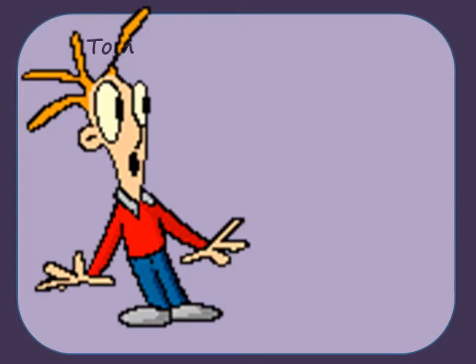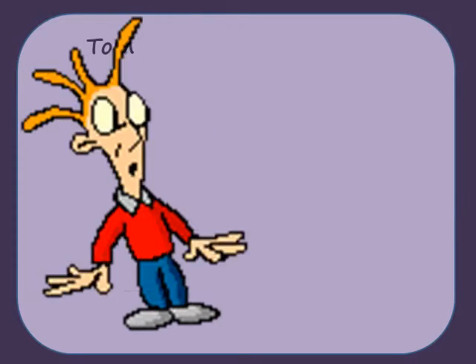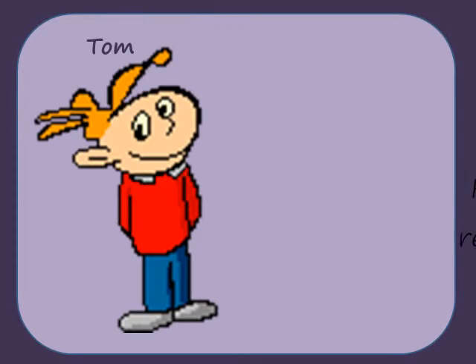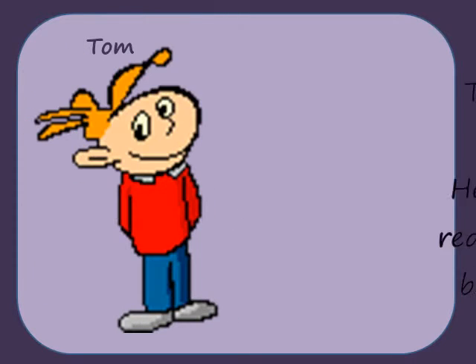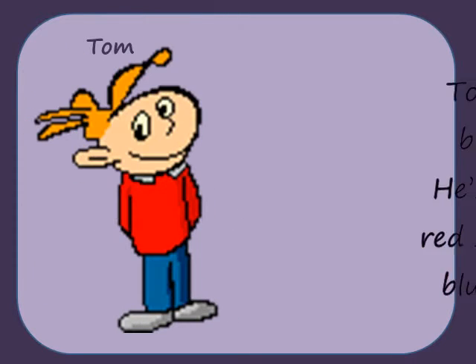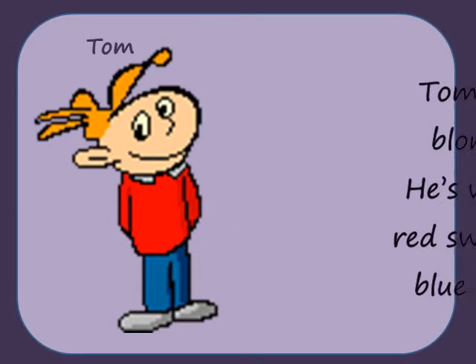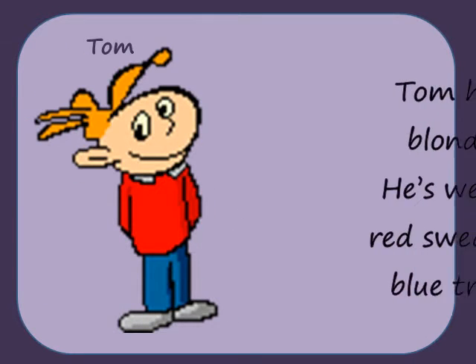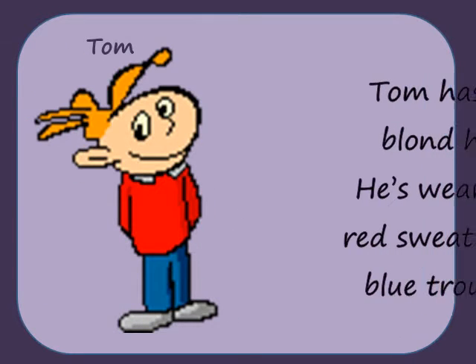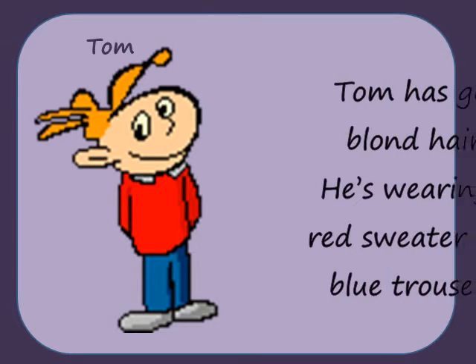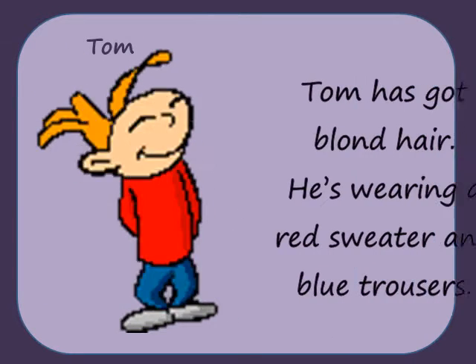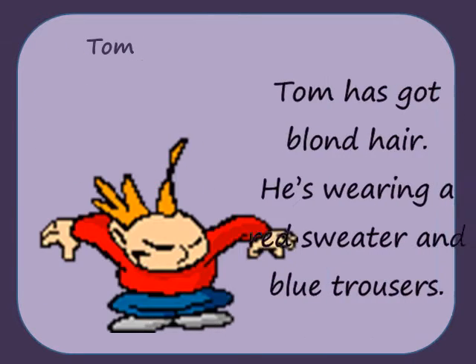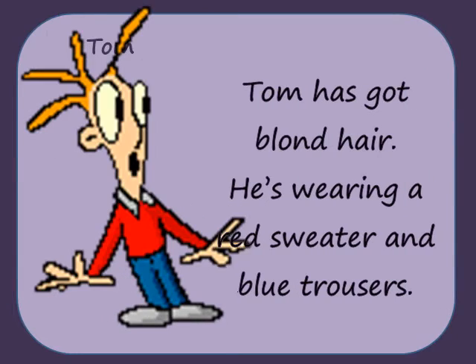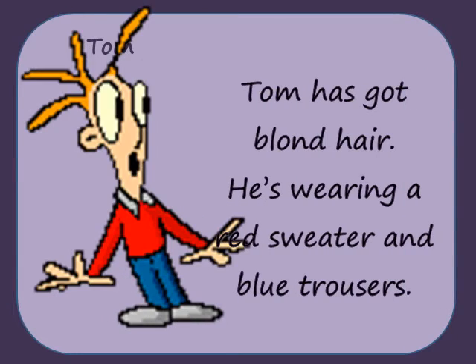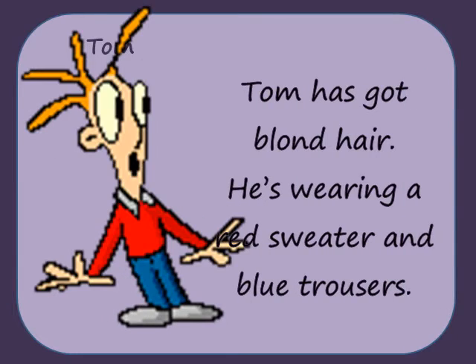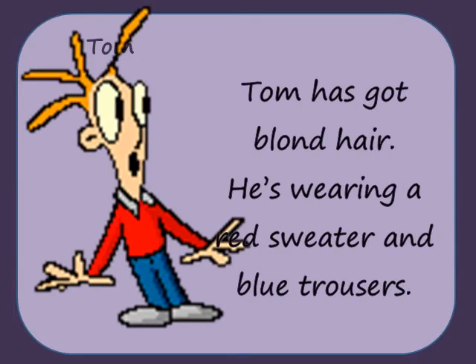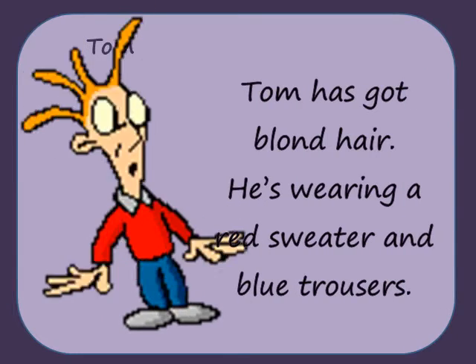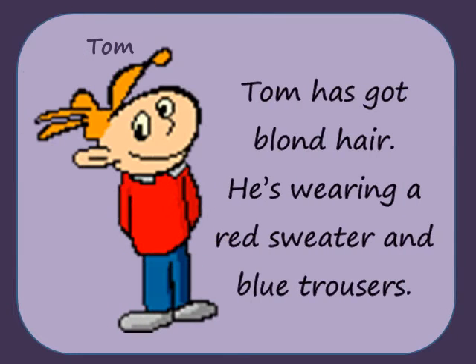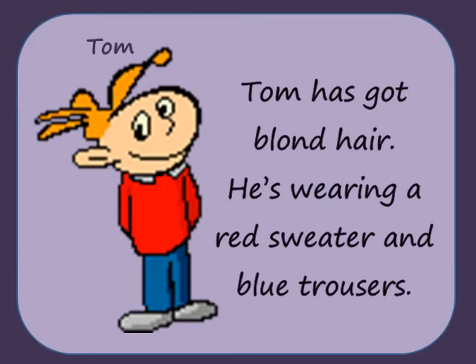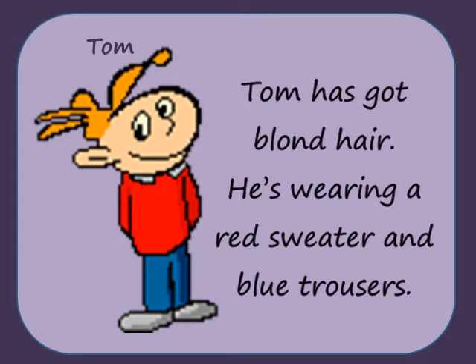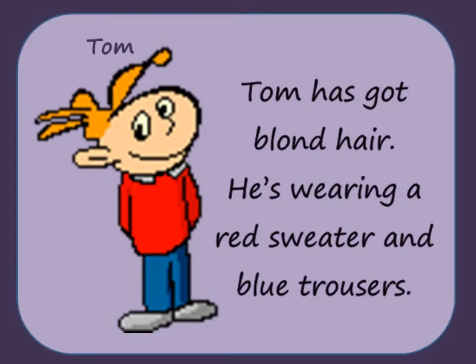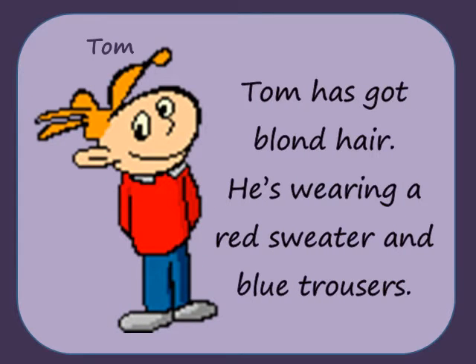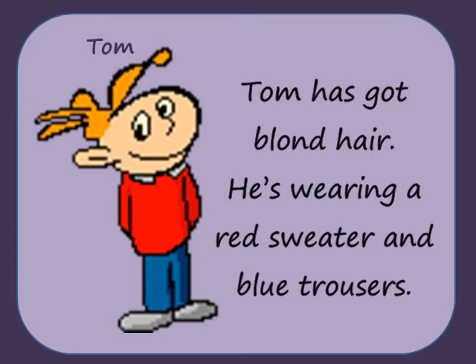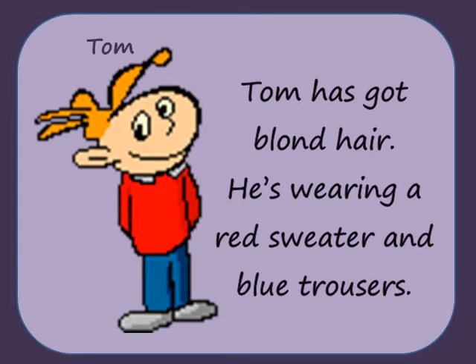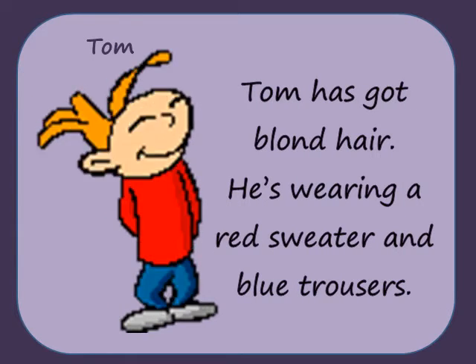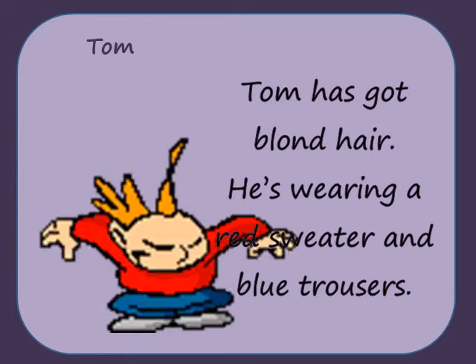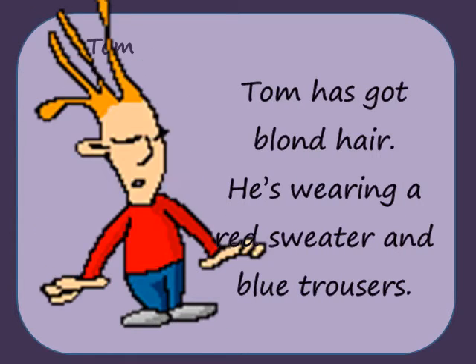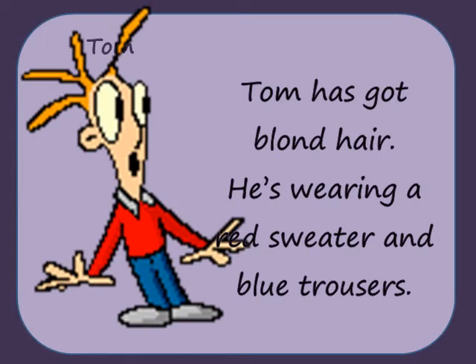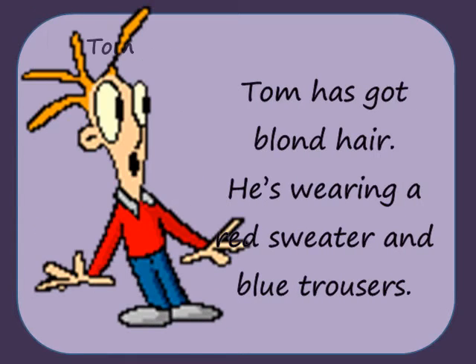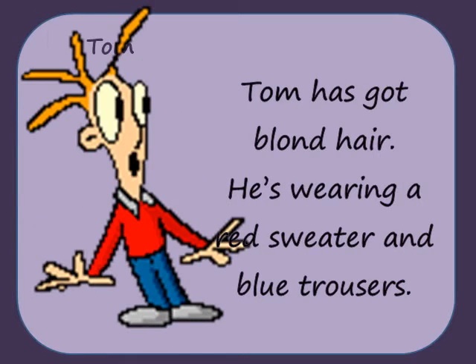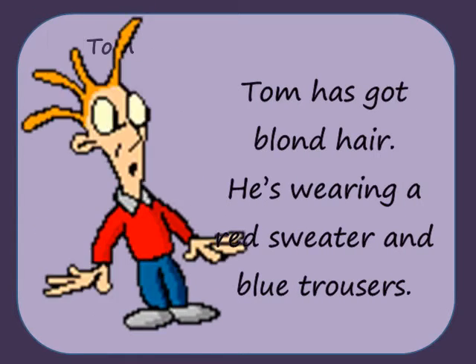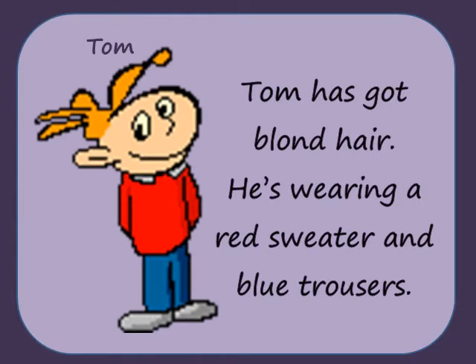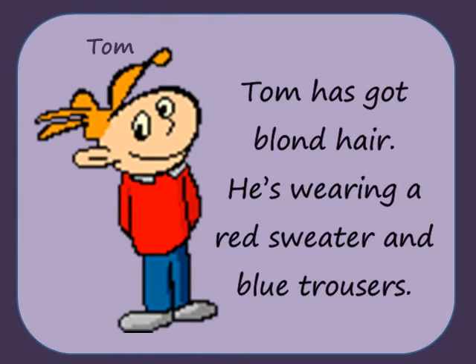Tom has got blonde hair. He's wearing a red sweater and blue trousers.